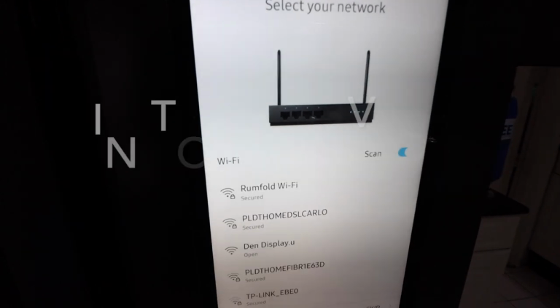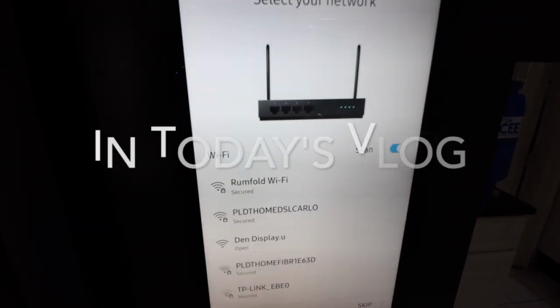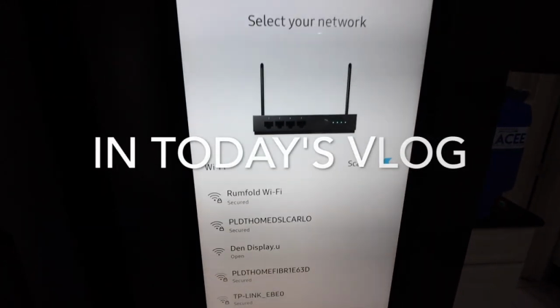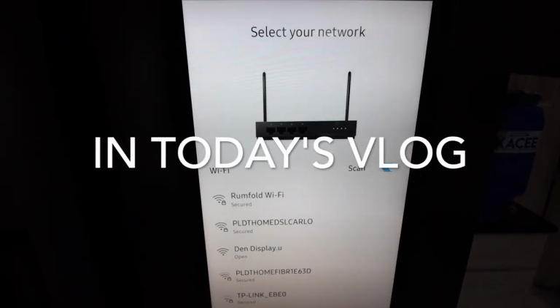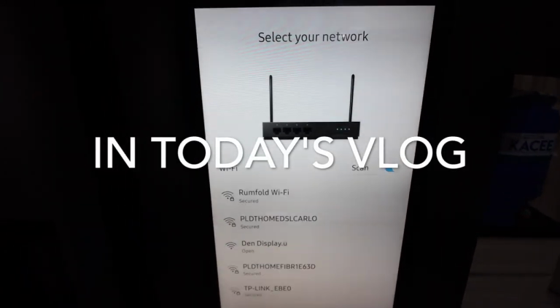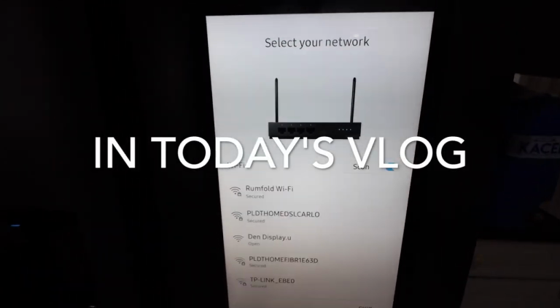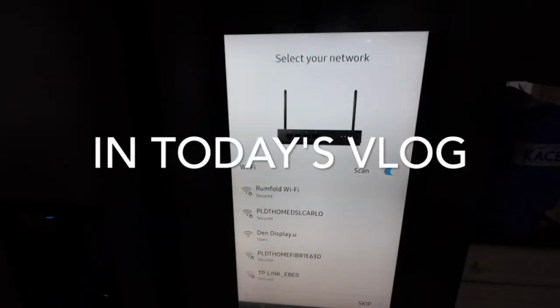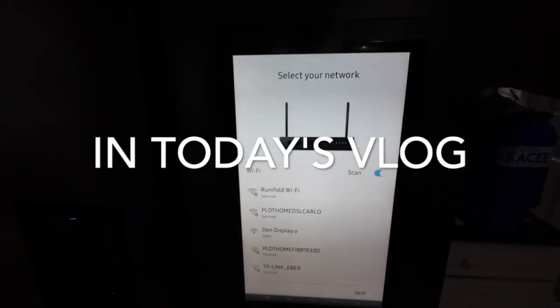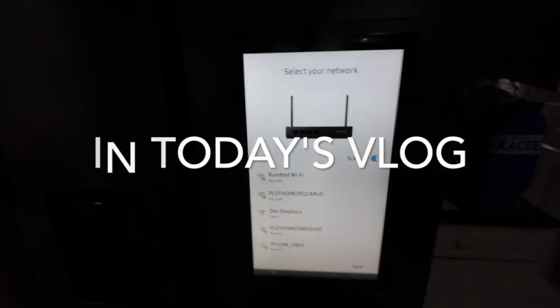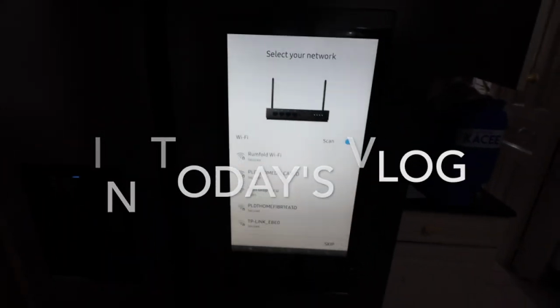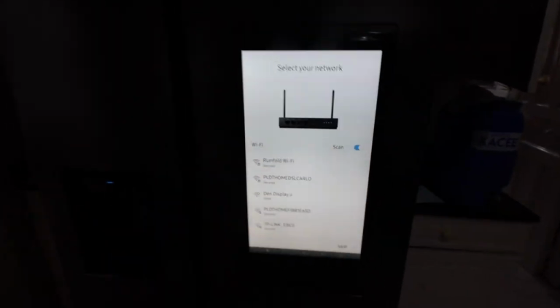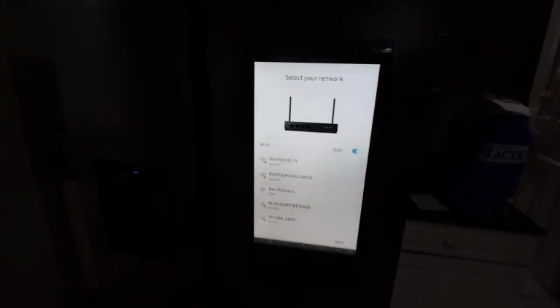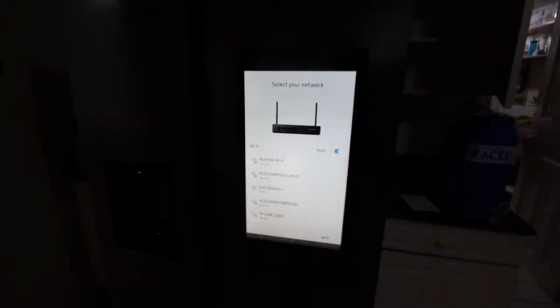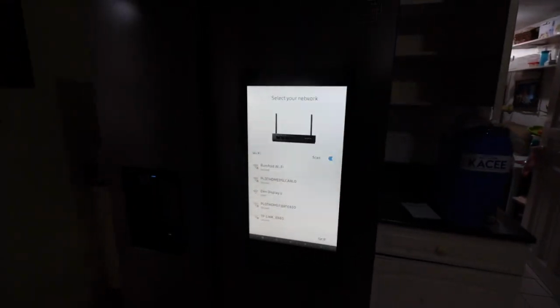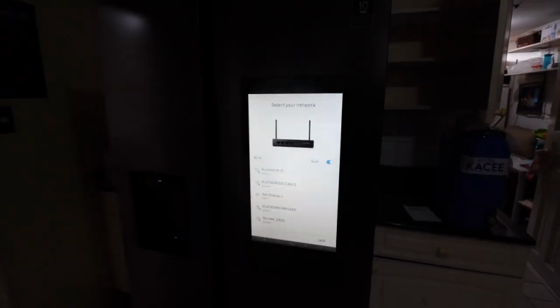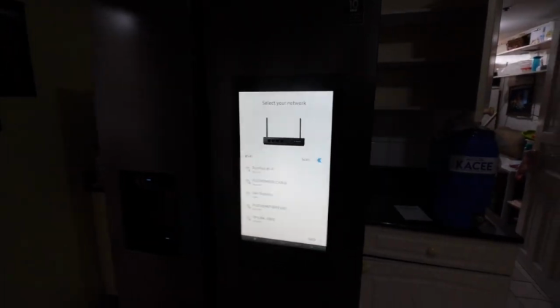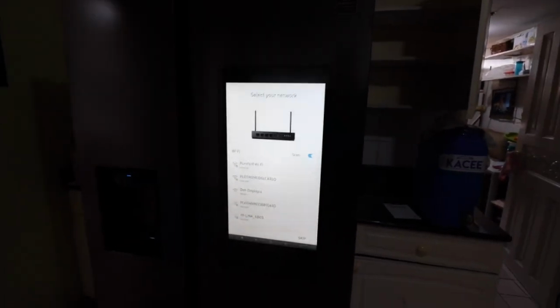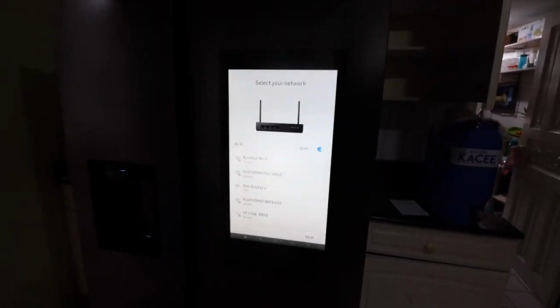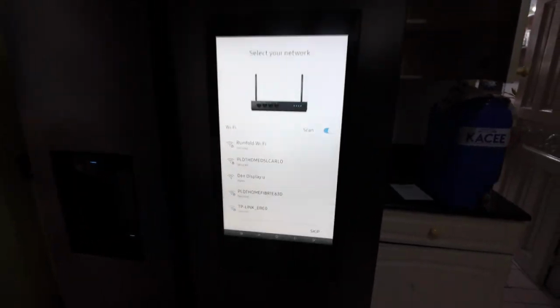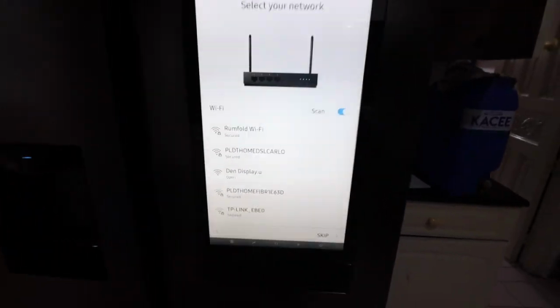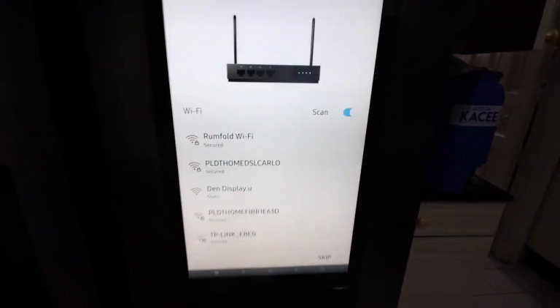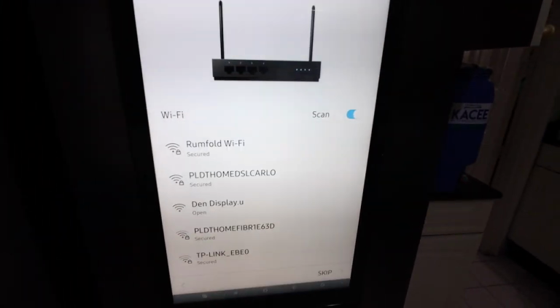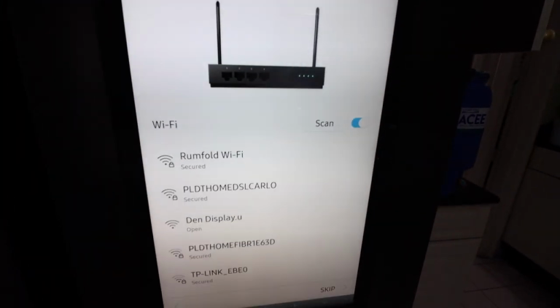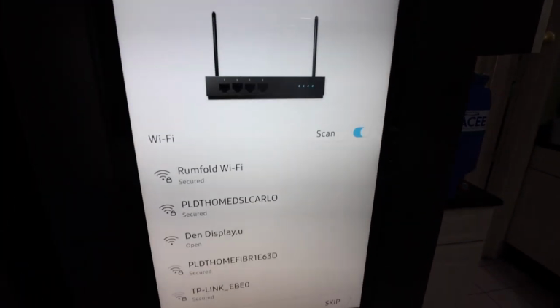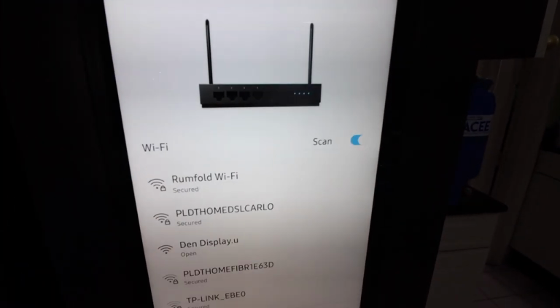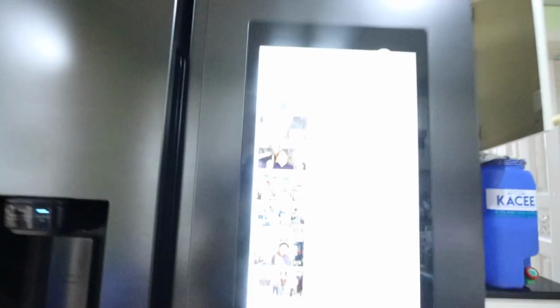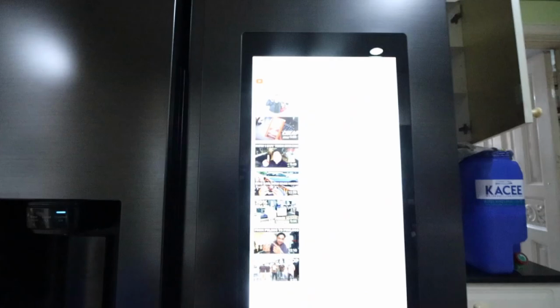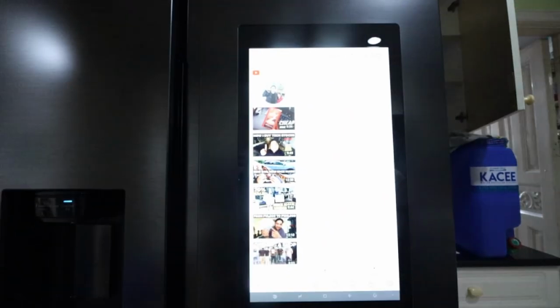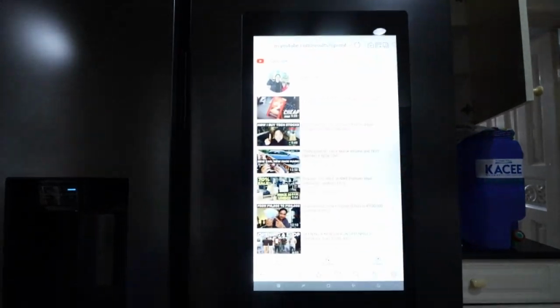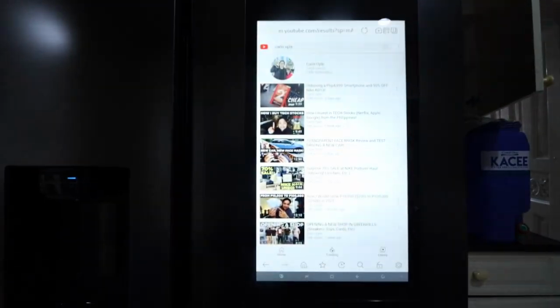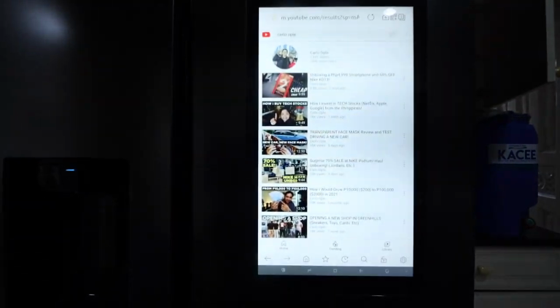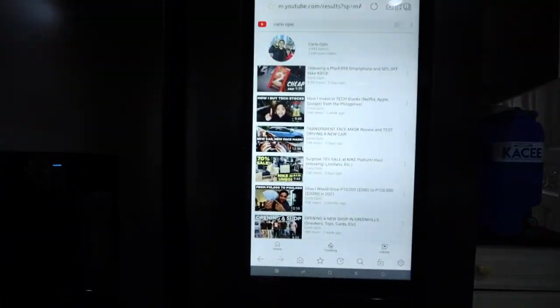Ito lang naman ang ref na may Wi-Fi eh, no? So connect siya sa Wi-Fi. May YouTube ang ref namin.